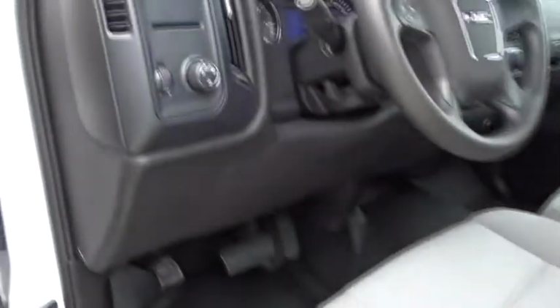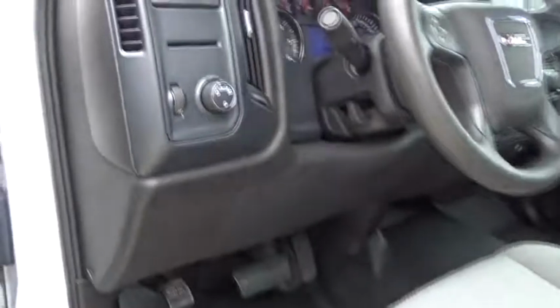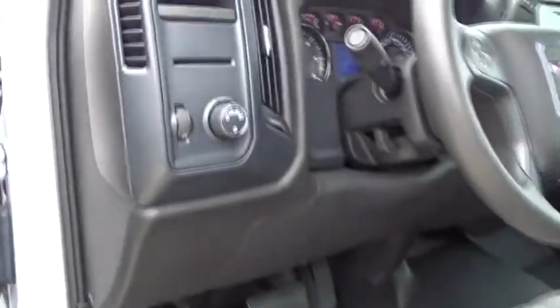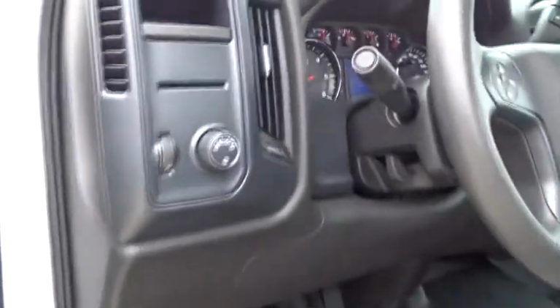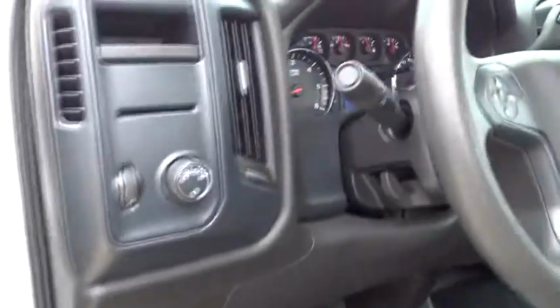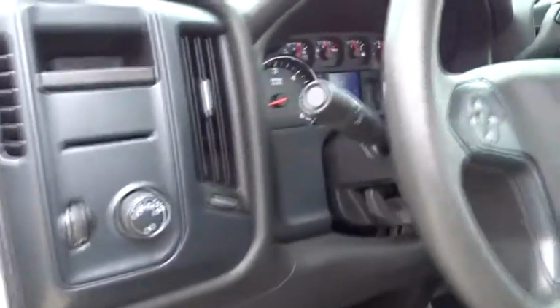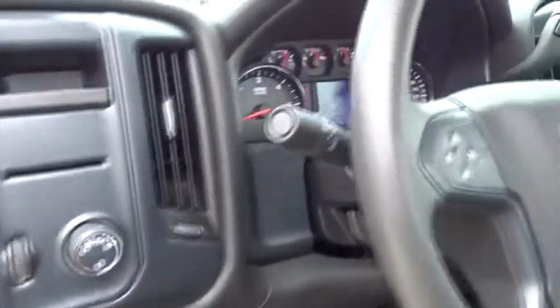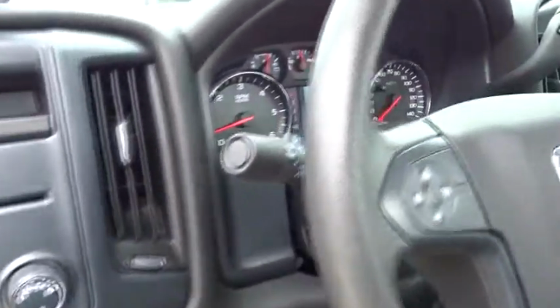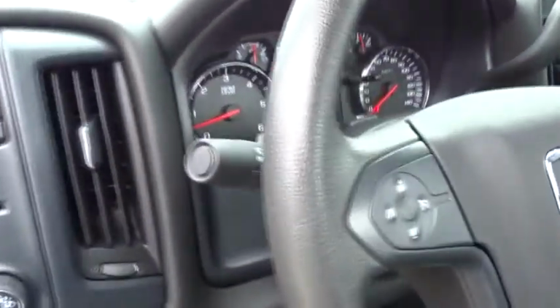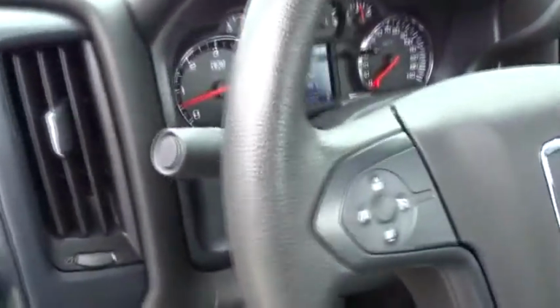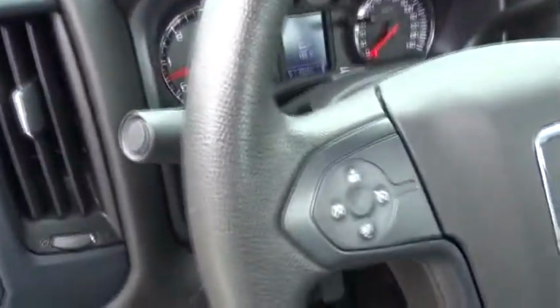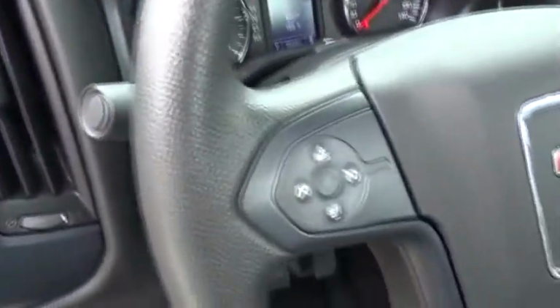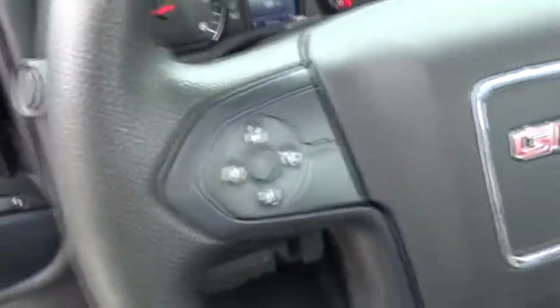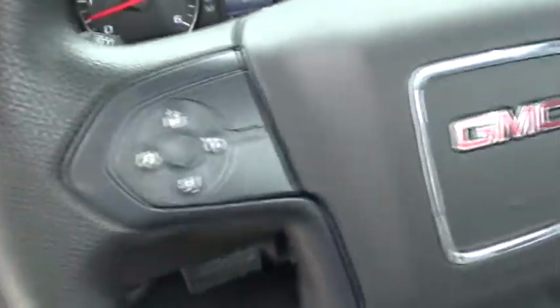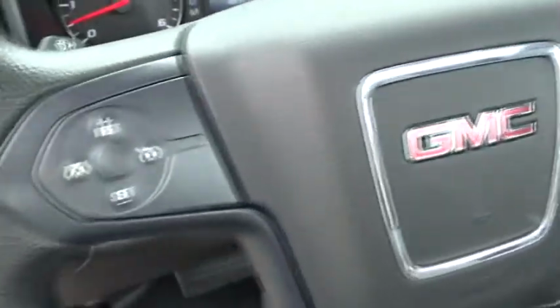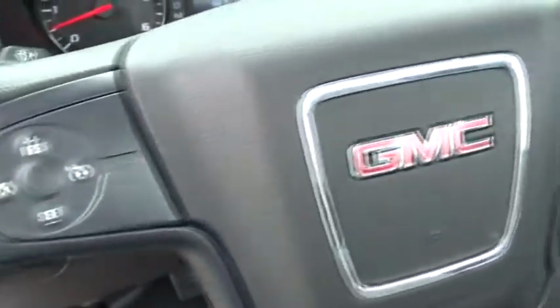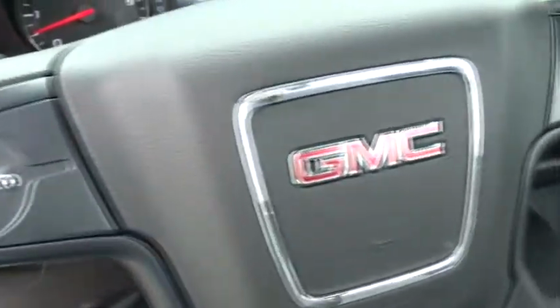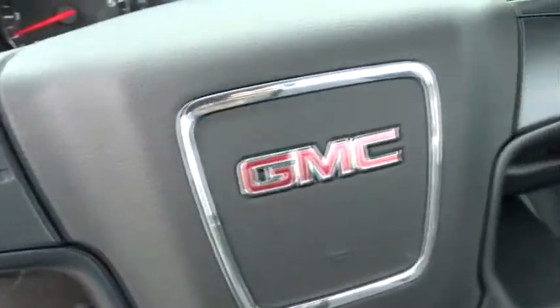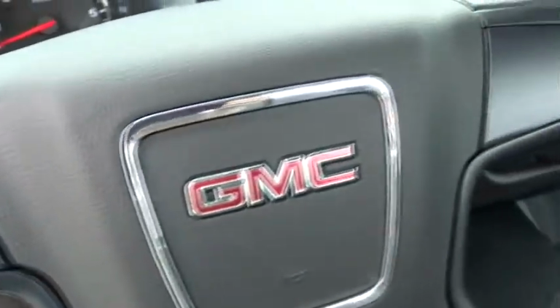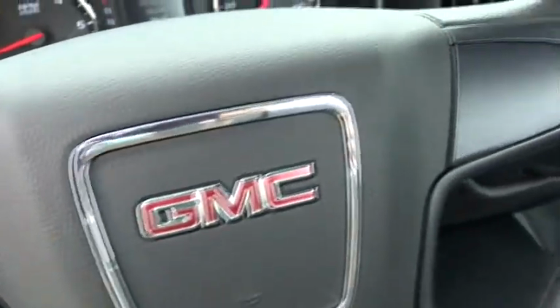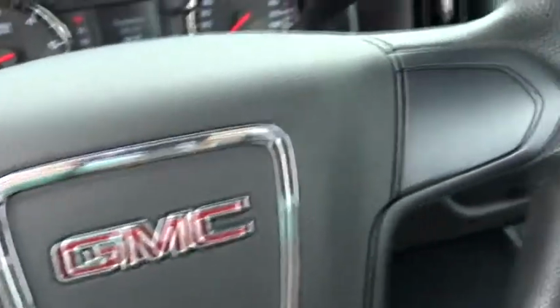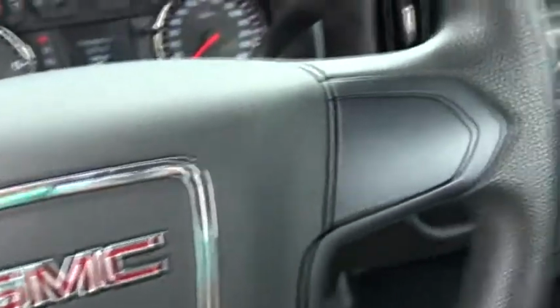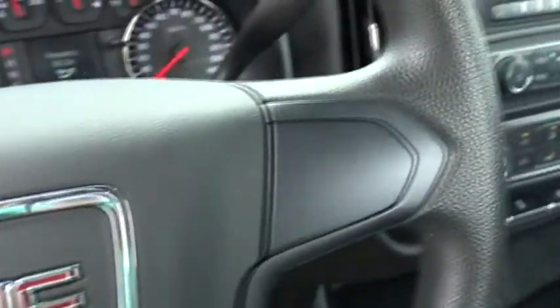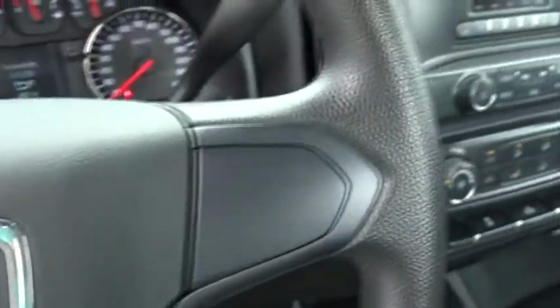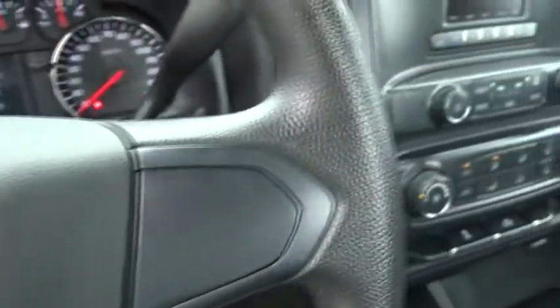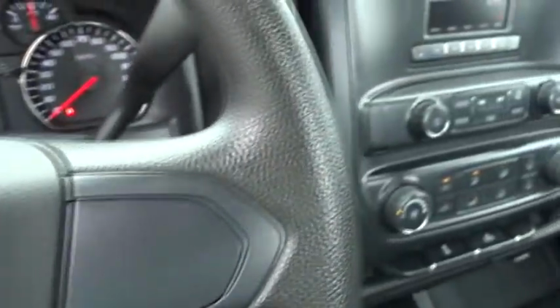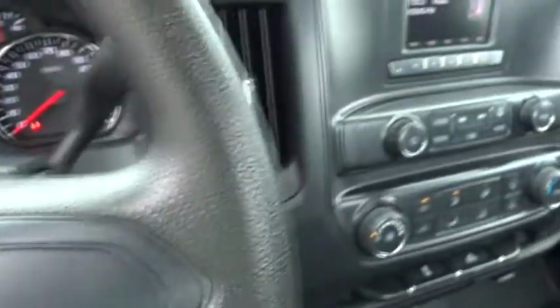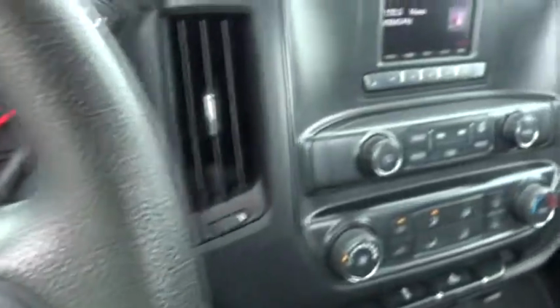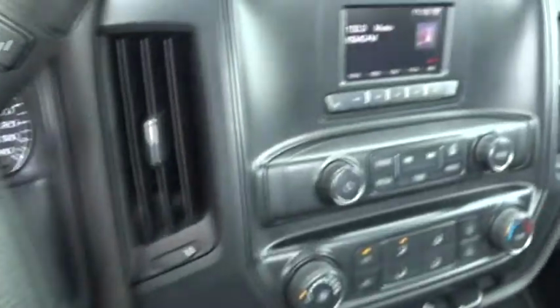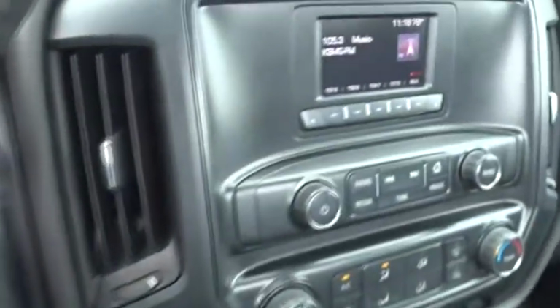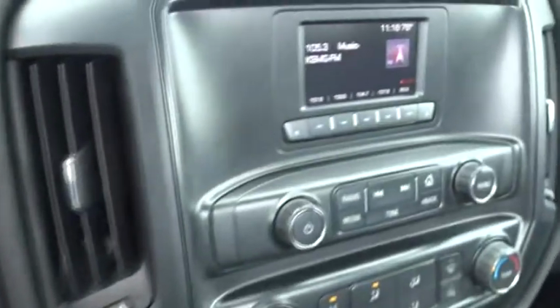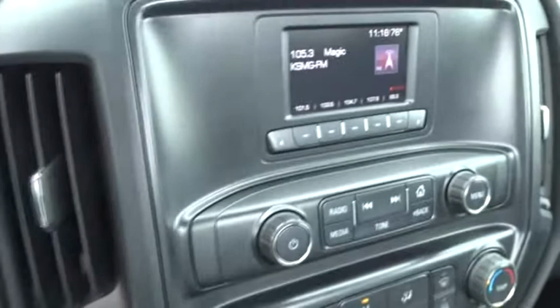This vehicle has less than 9,000 miles. Here are some of this vehicle's great options.